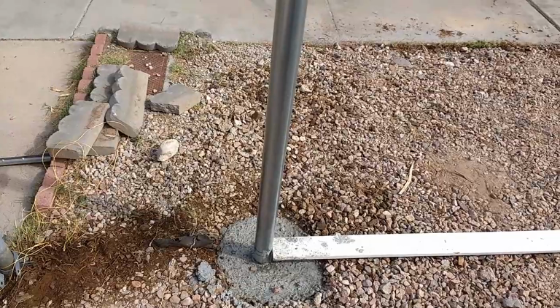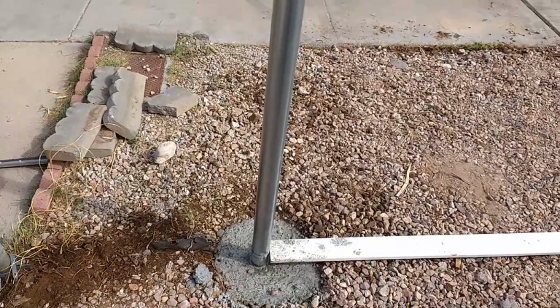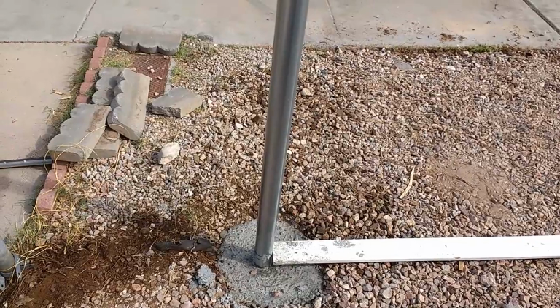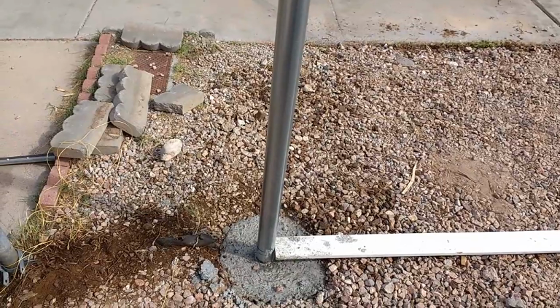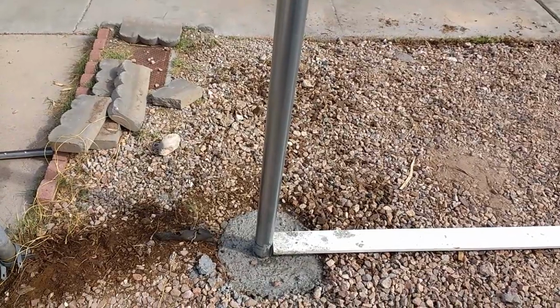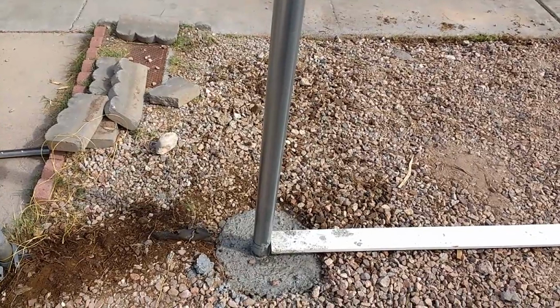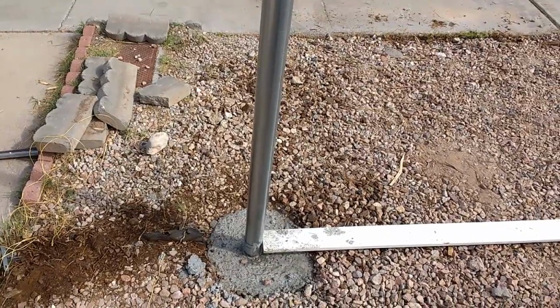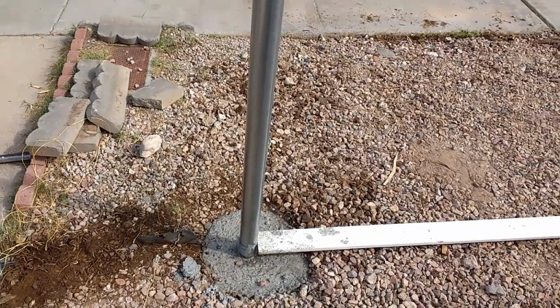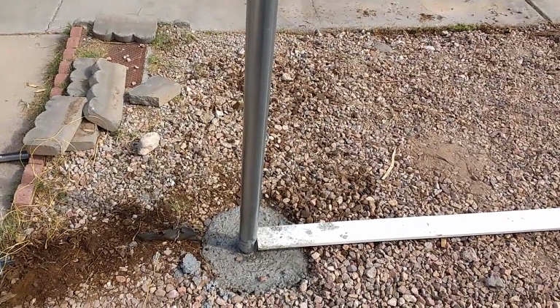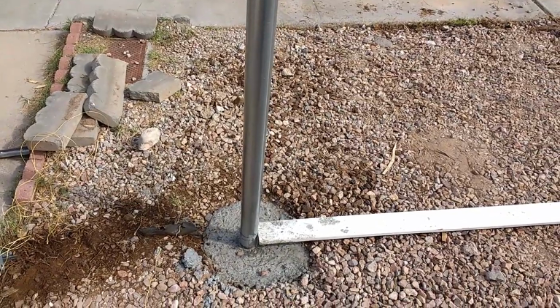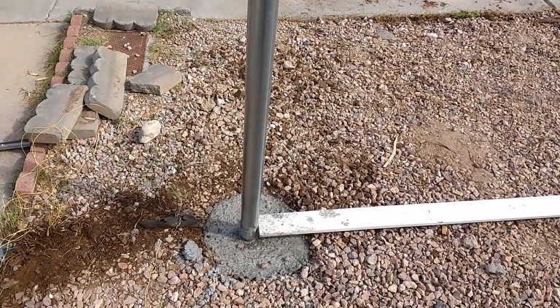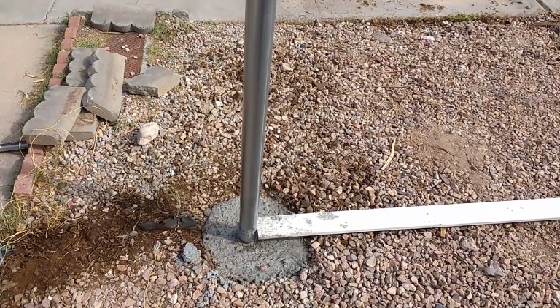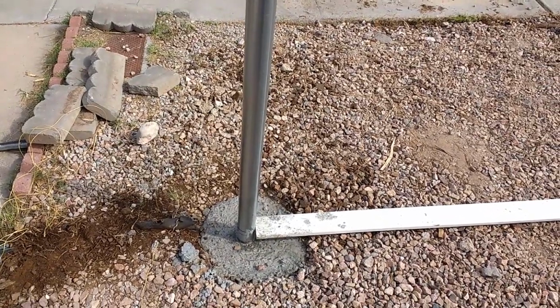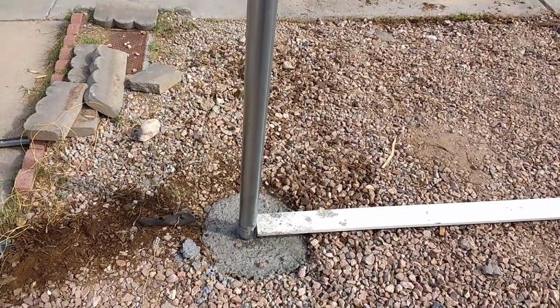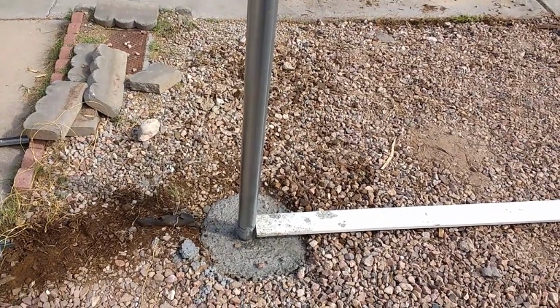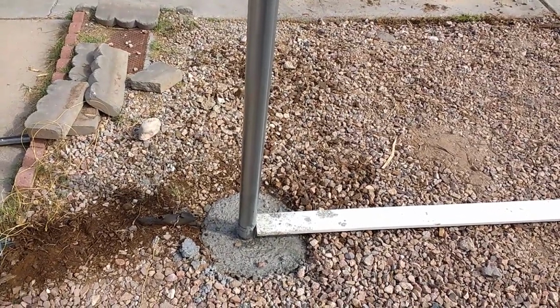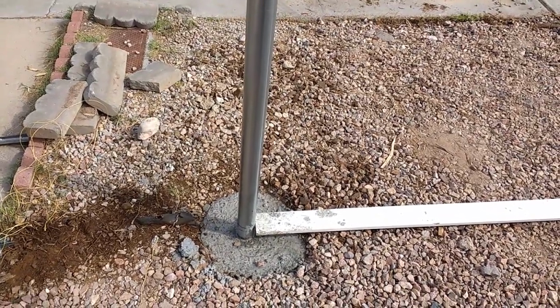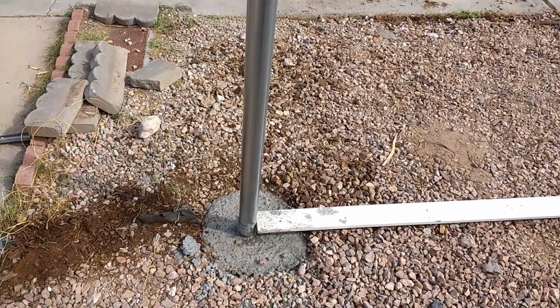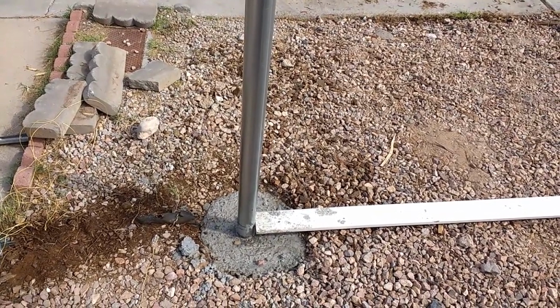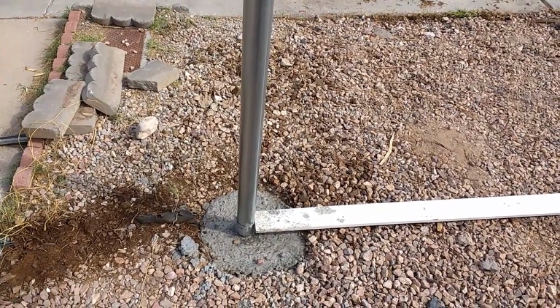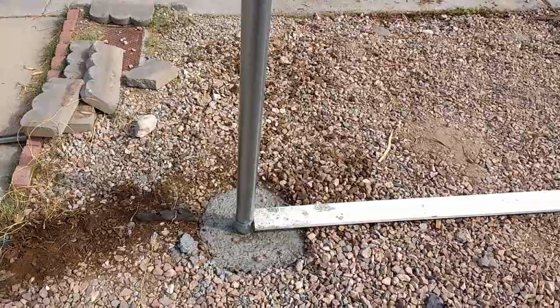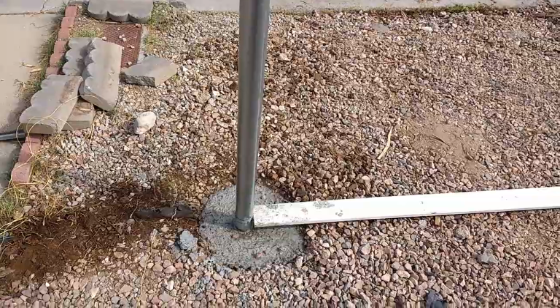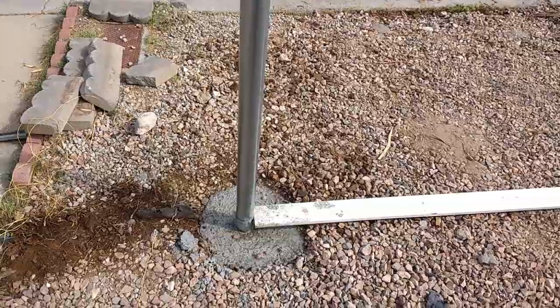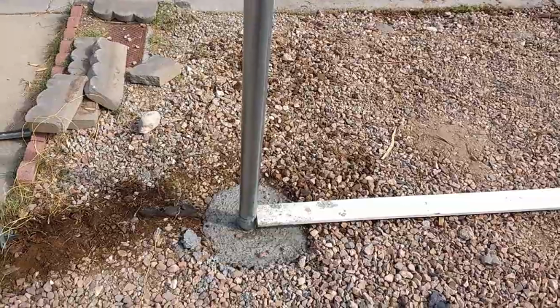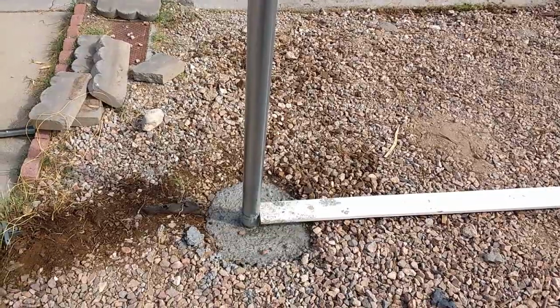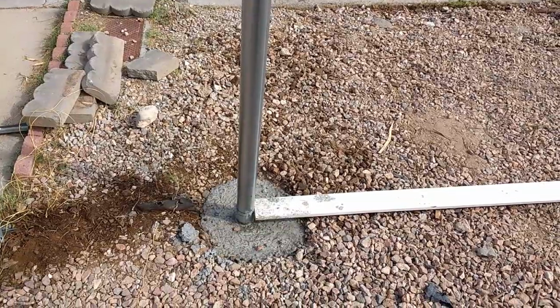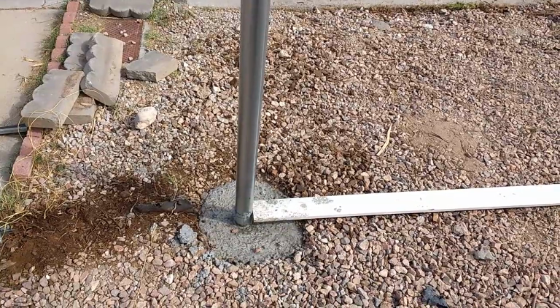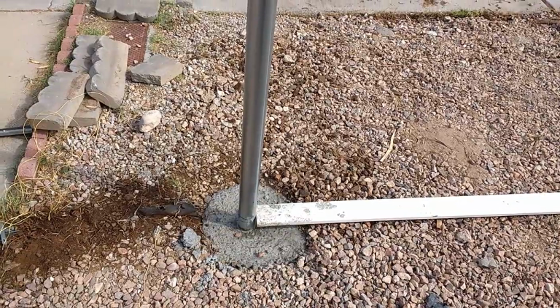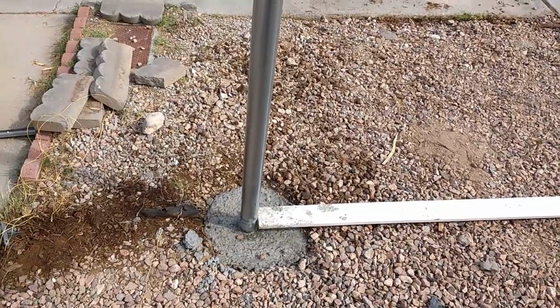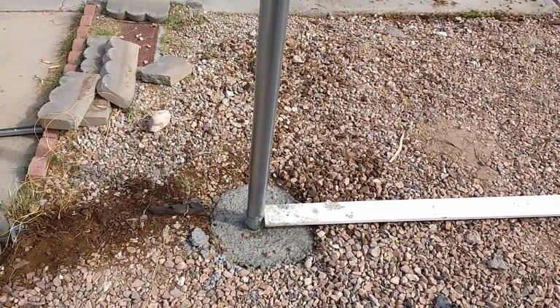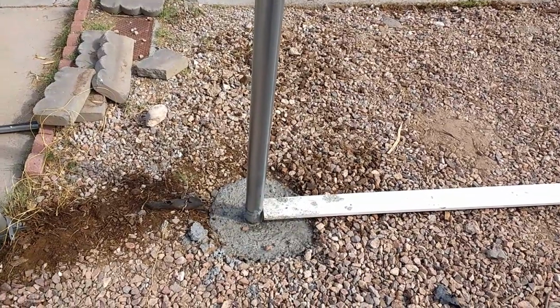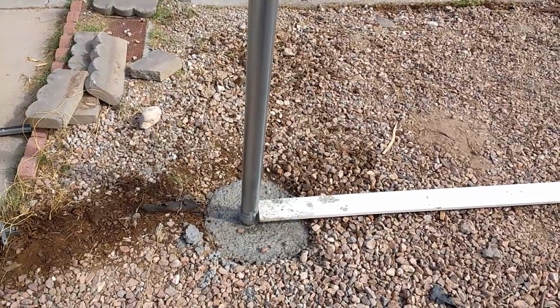I also put tape over the end of the posts before I put them down in the concrete.